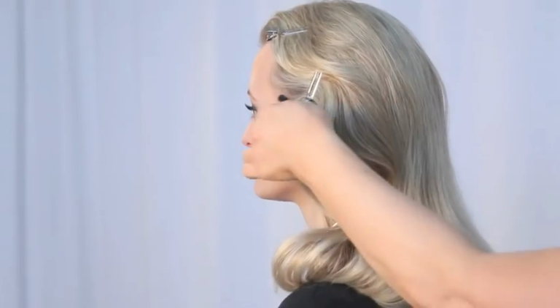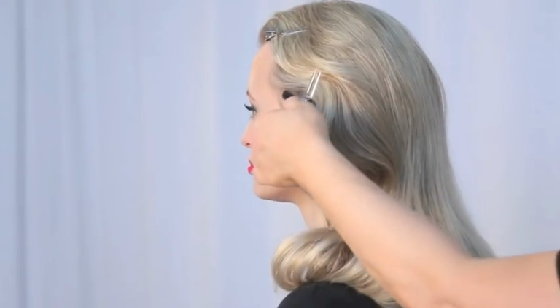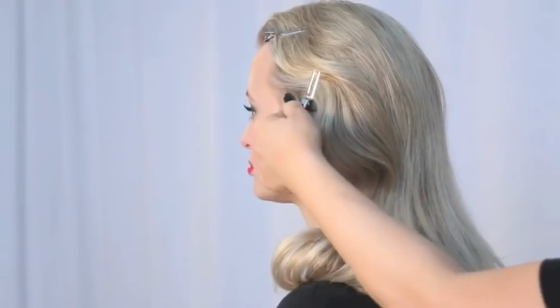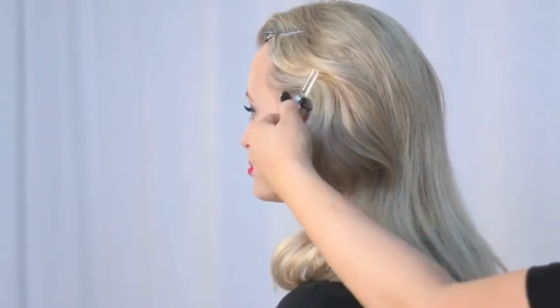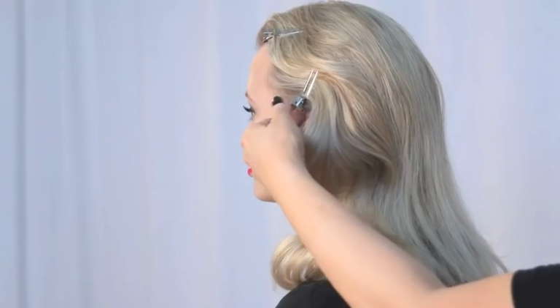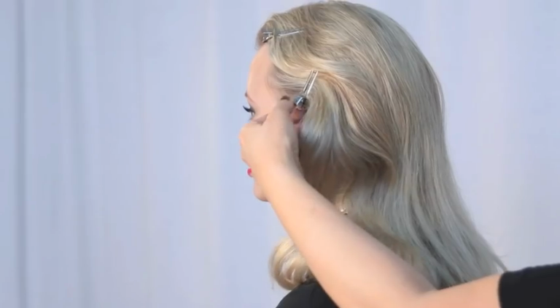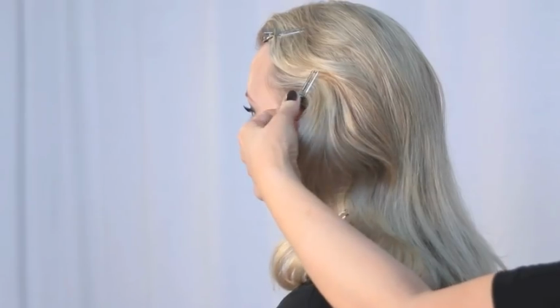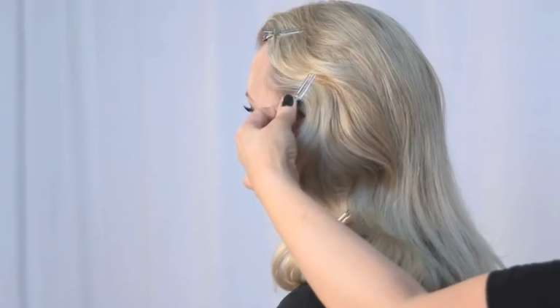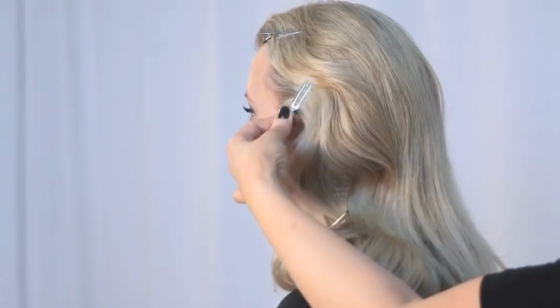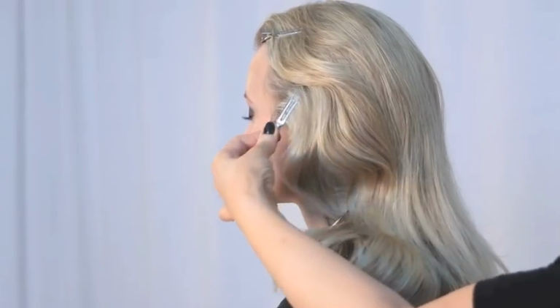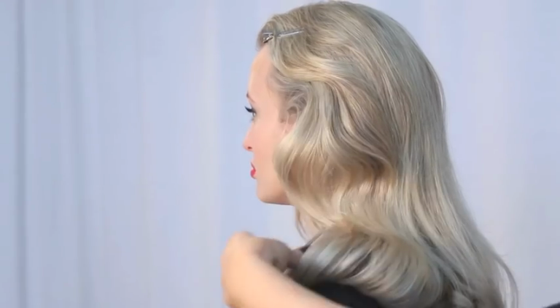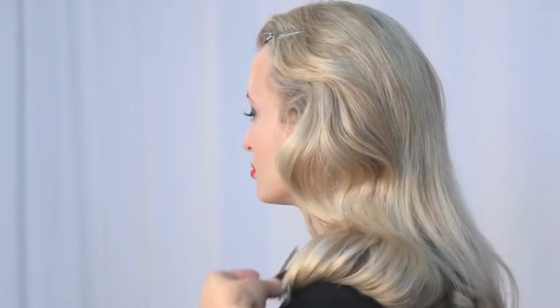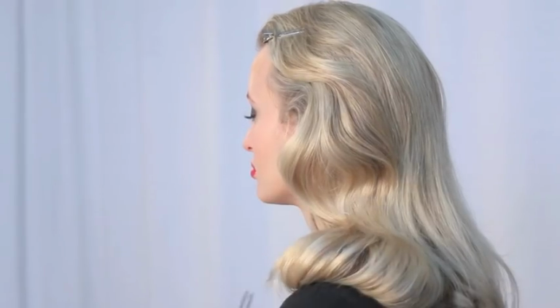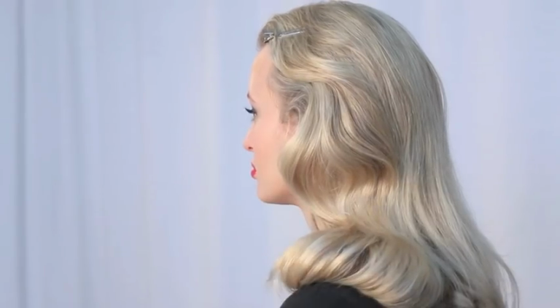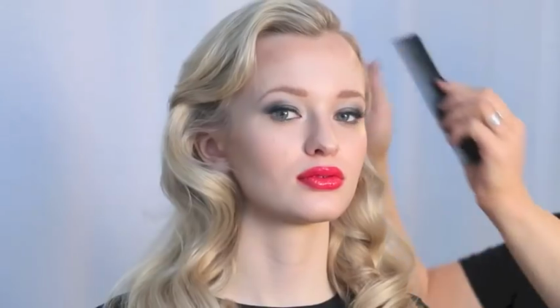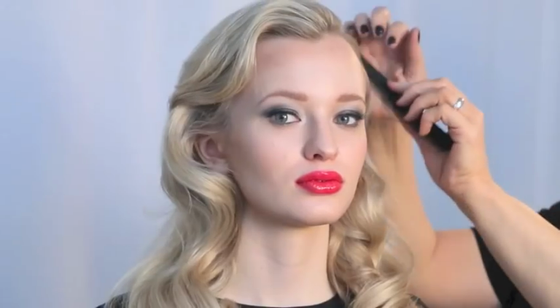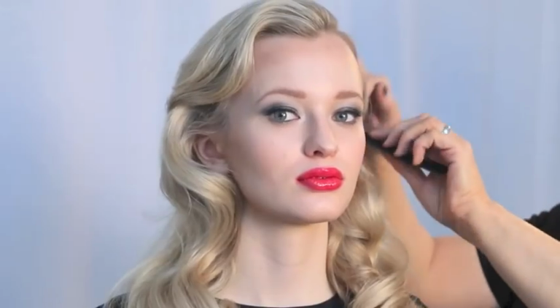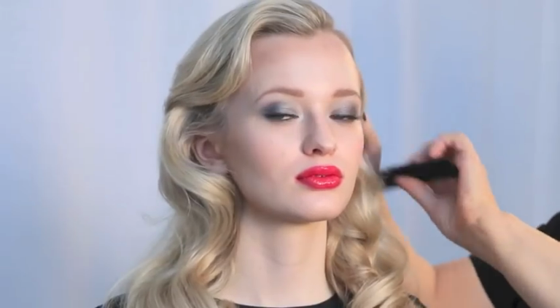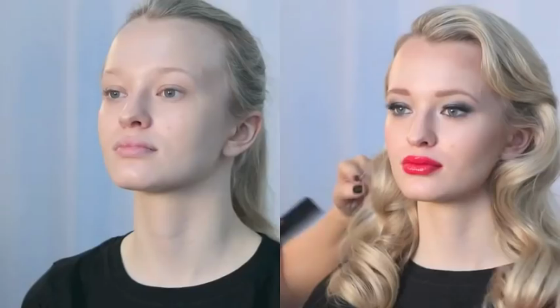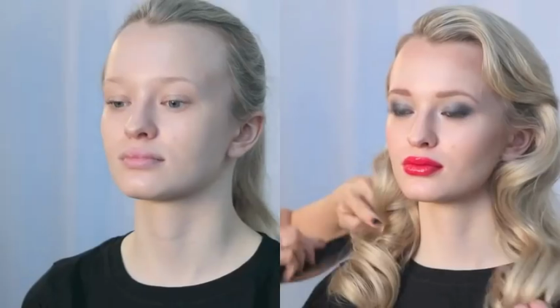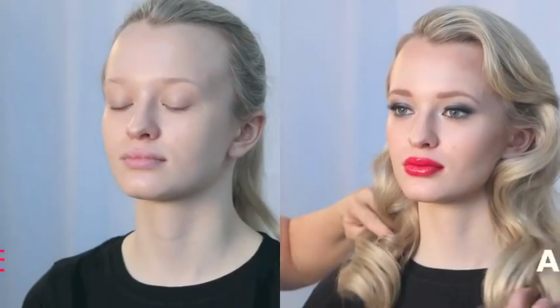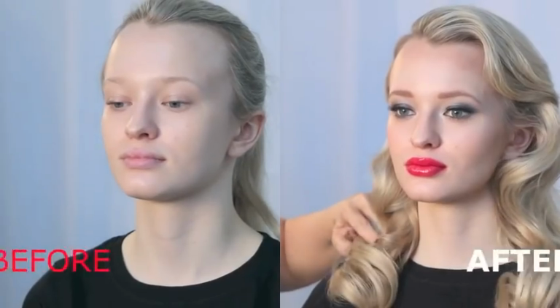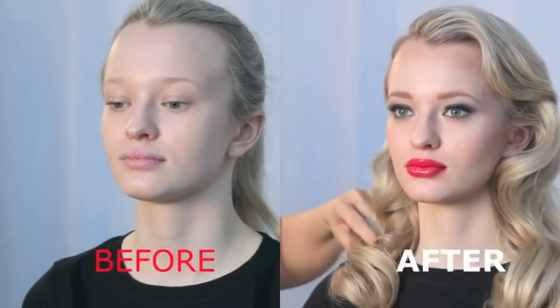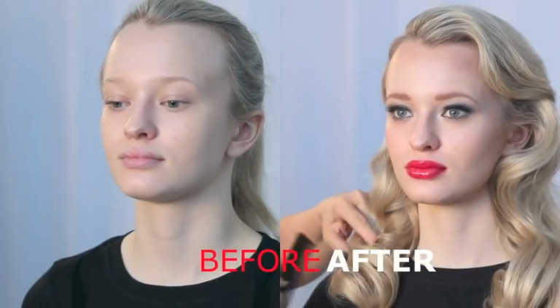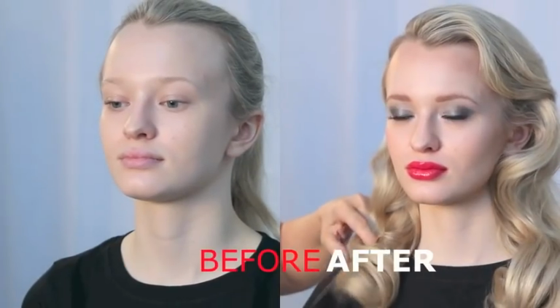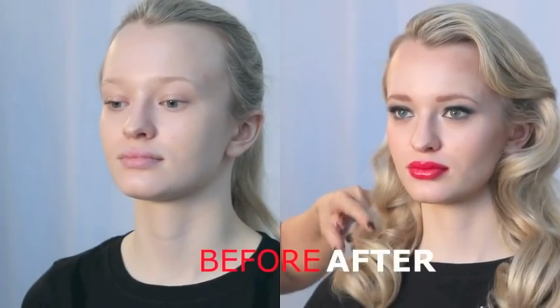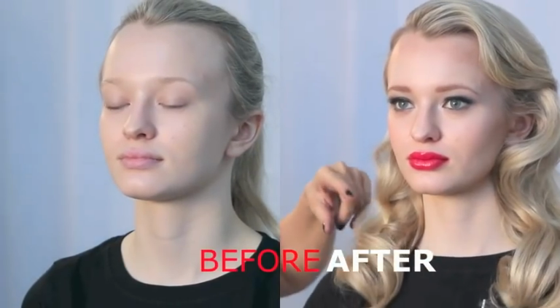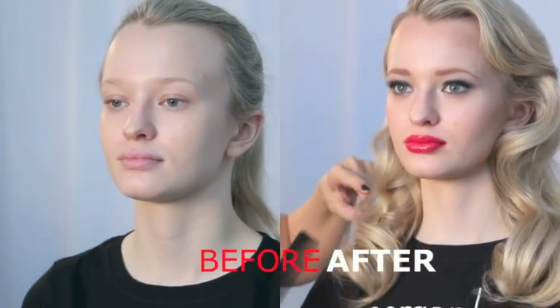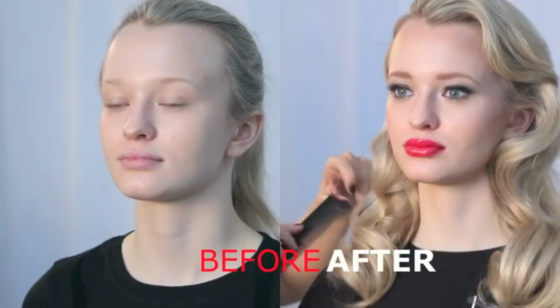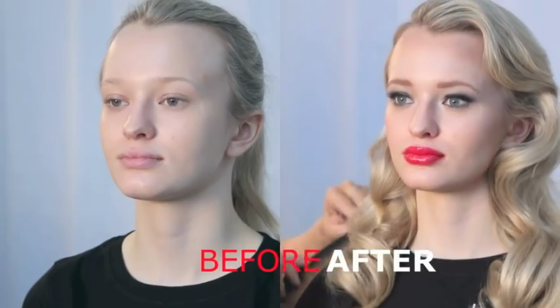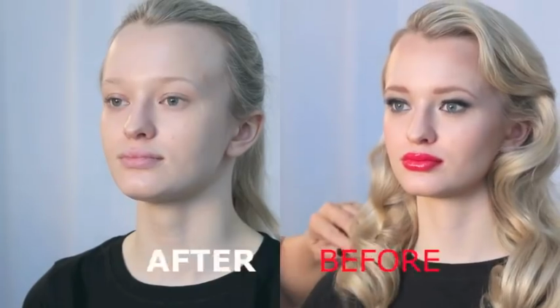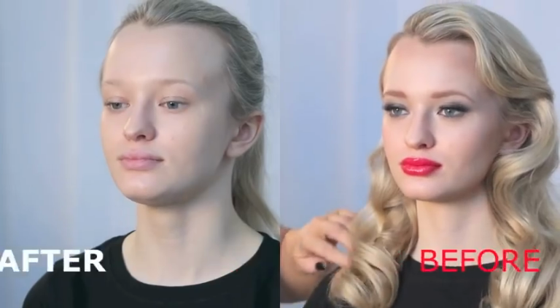Leave the spray to dry for a few minutes and then gently remove the clips. Now you have it — Old Hollywood glamour.